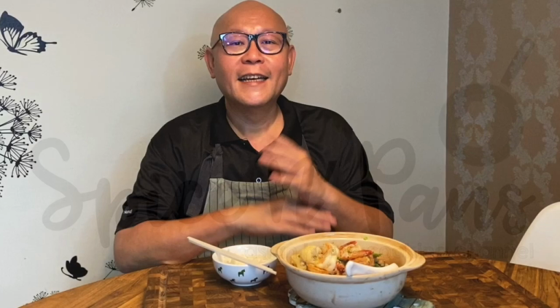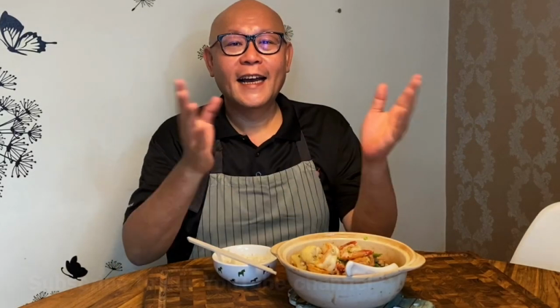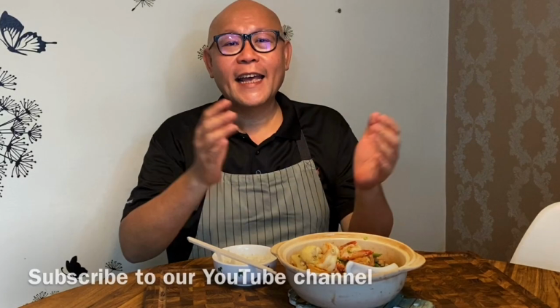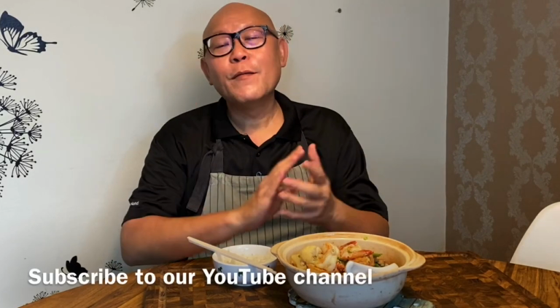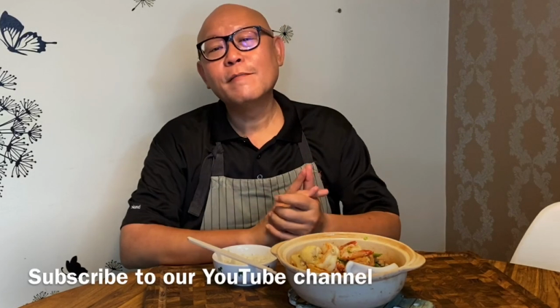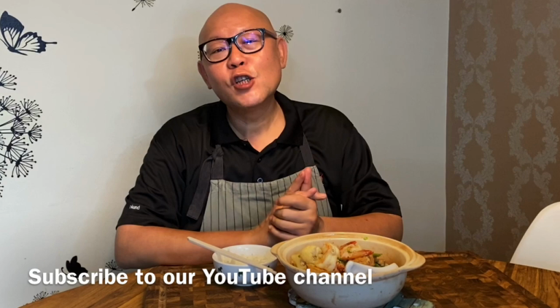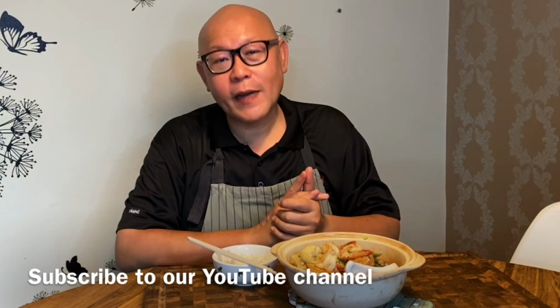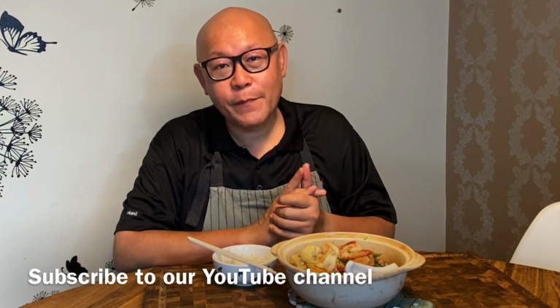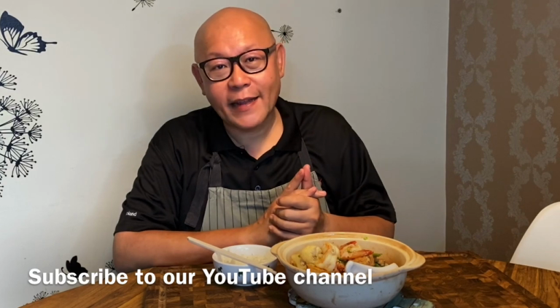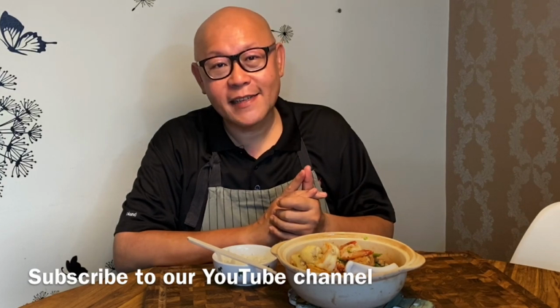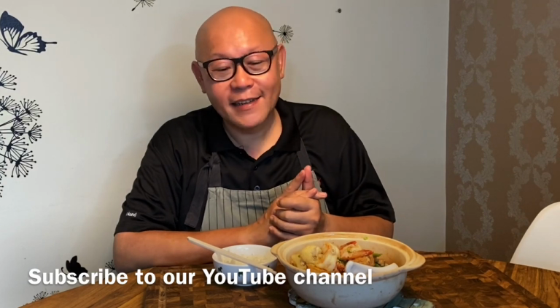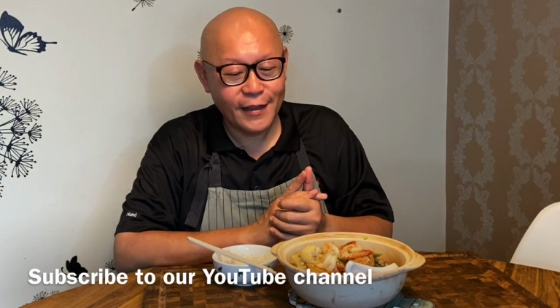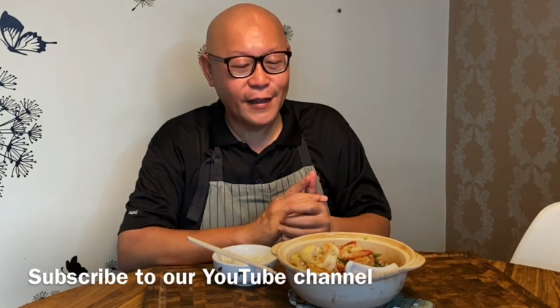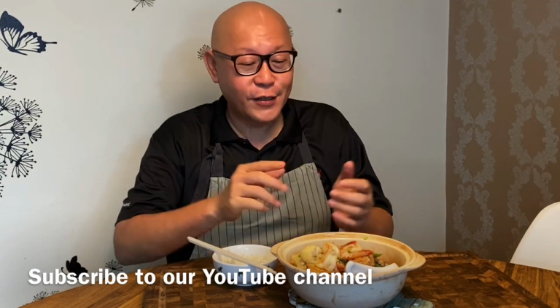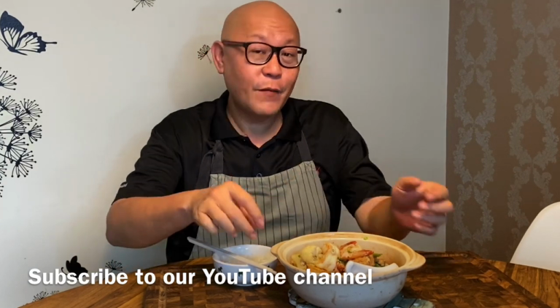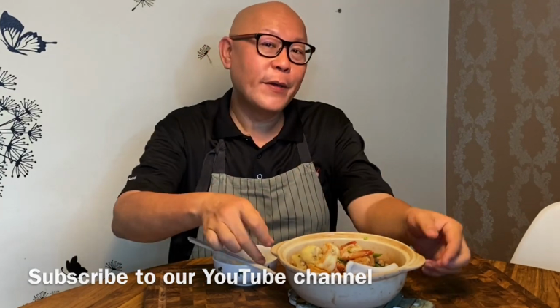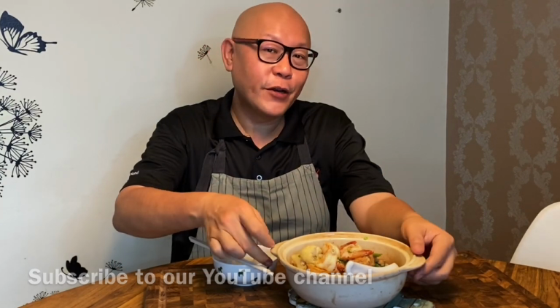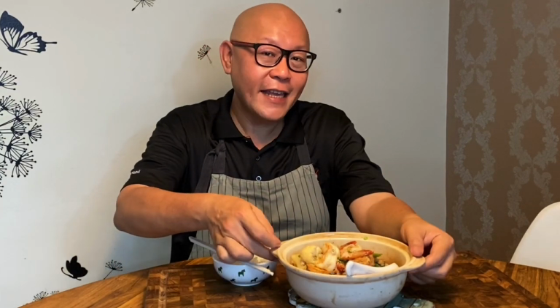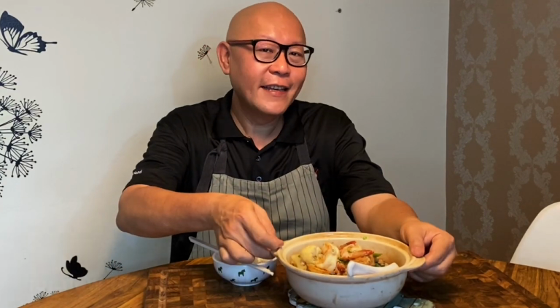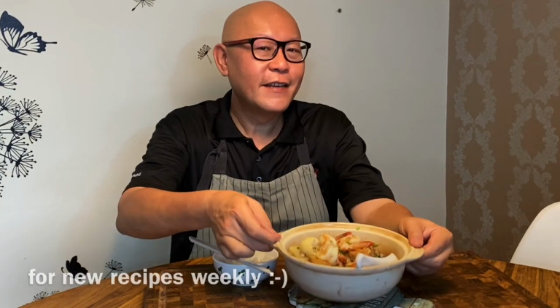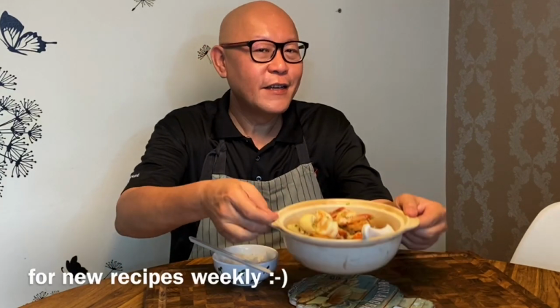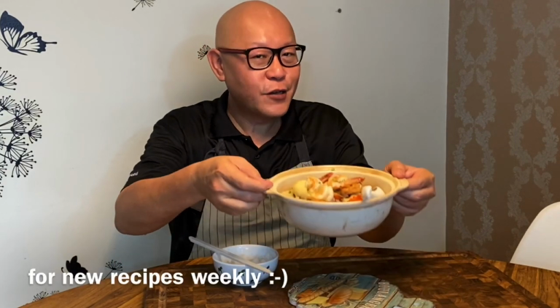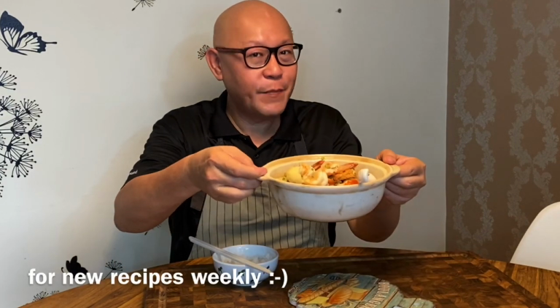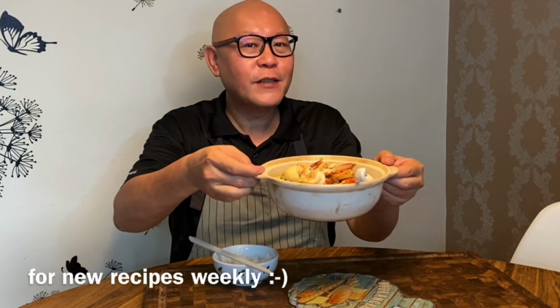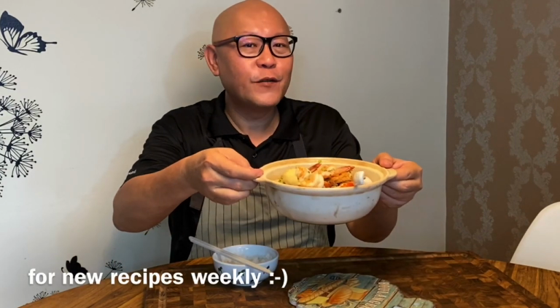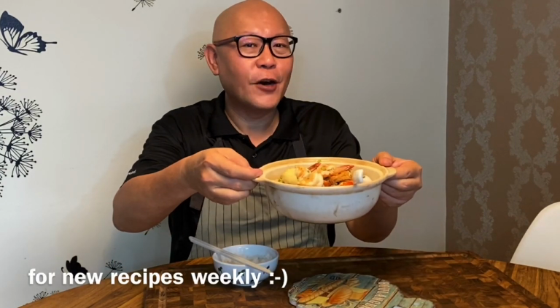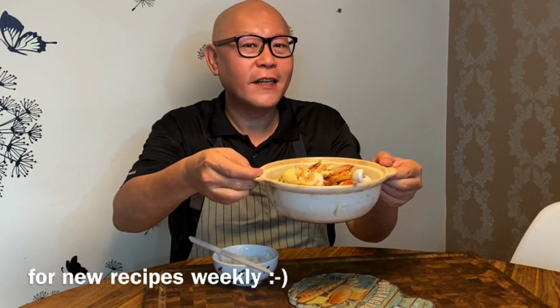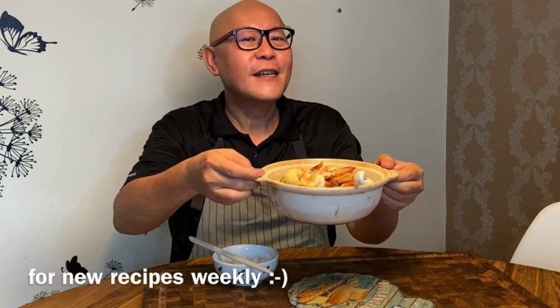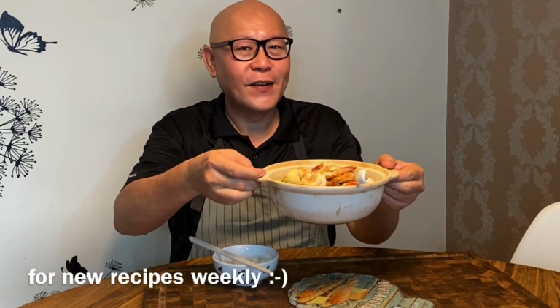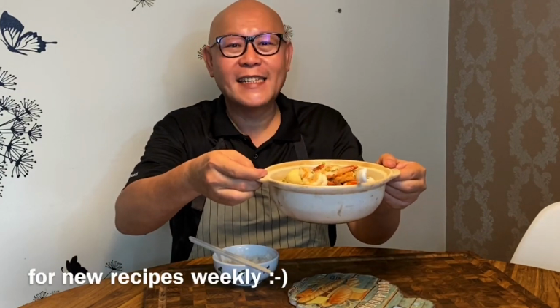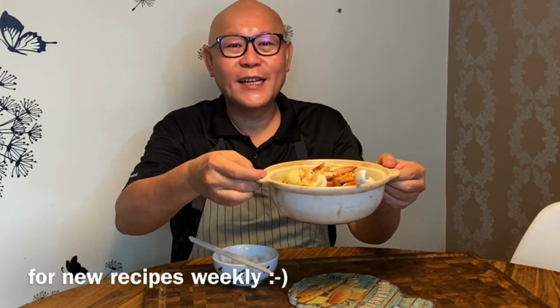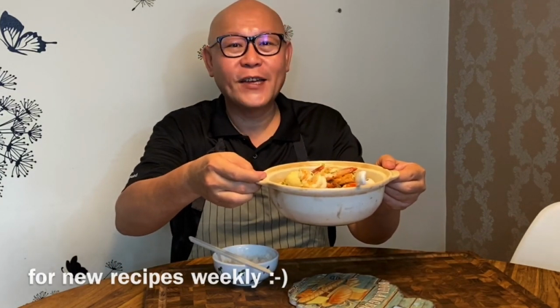Hi and welcome to Spice and Pans. Today we'll be cooking shrimp and tofu pot. So let's start cooking!